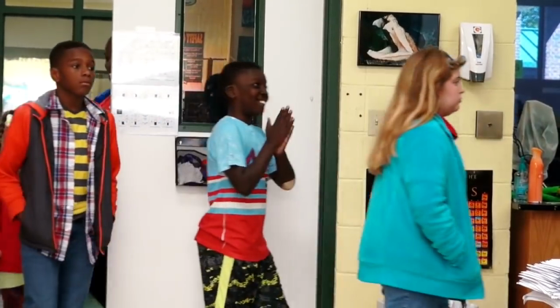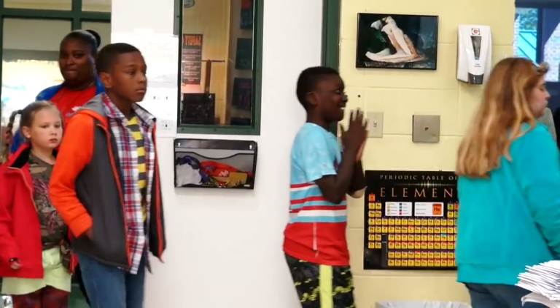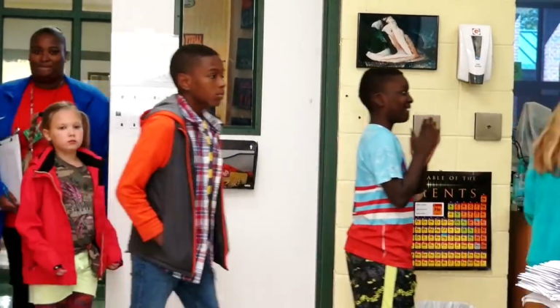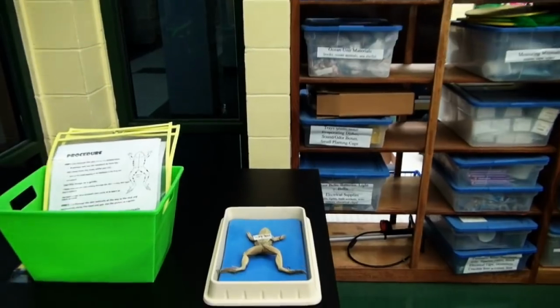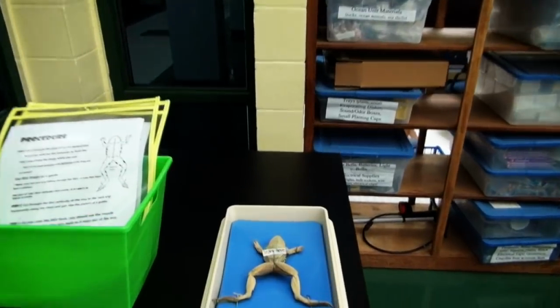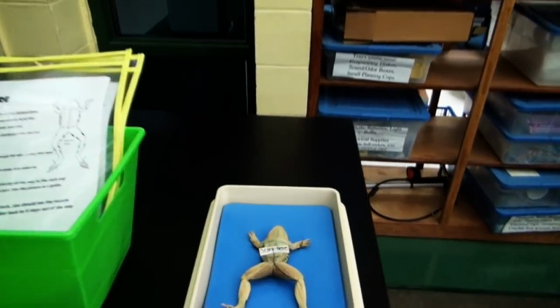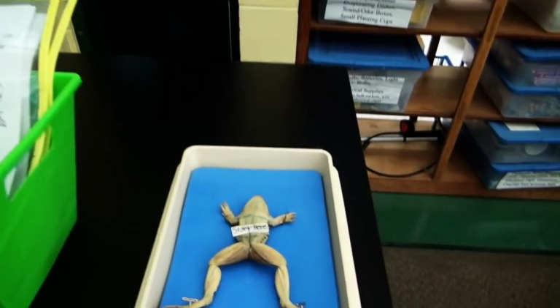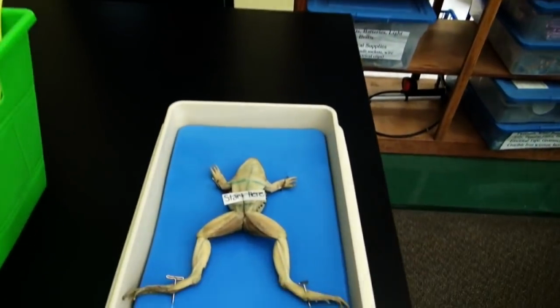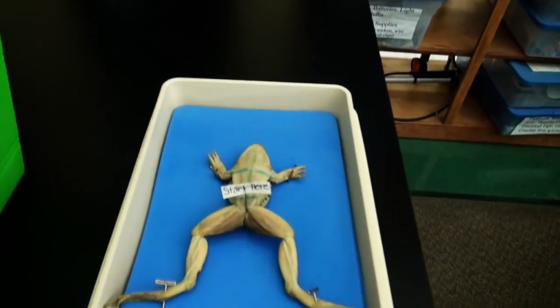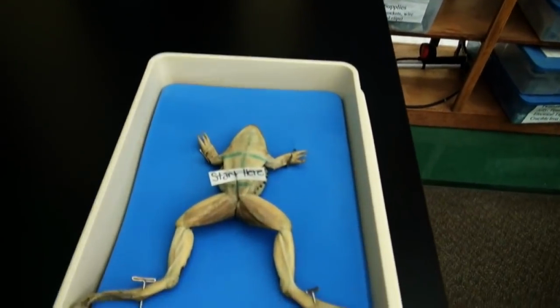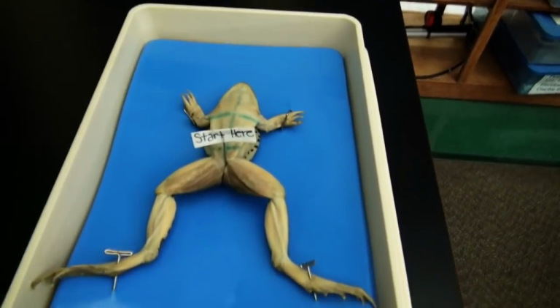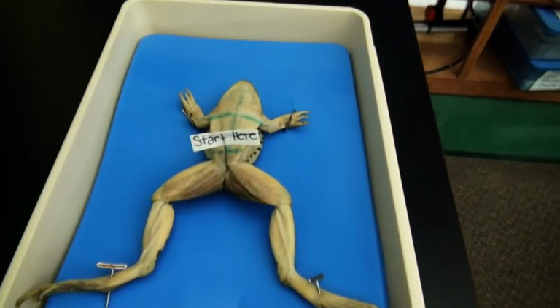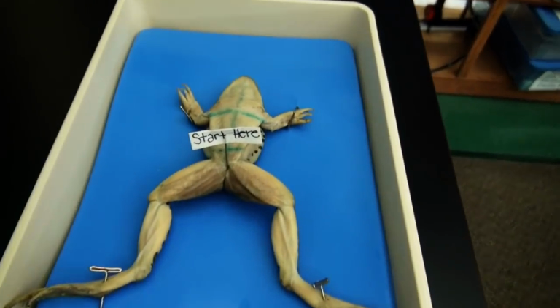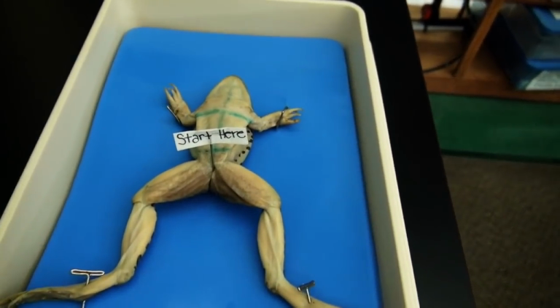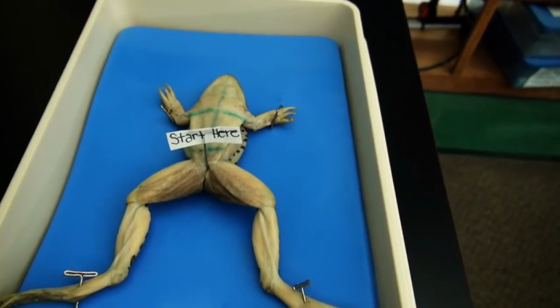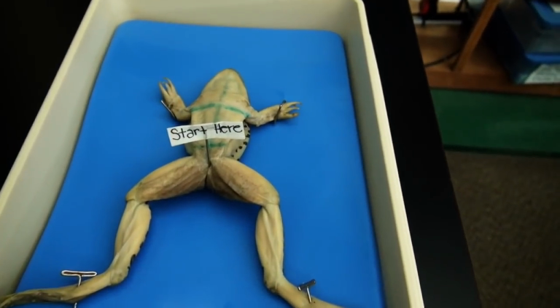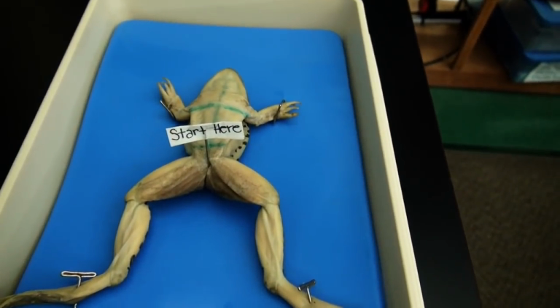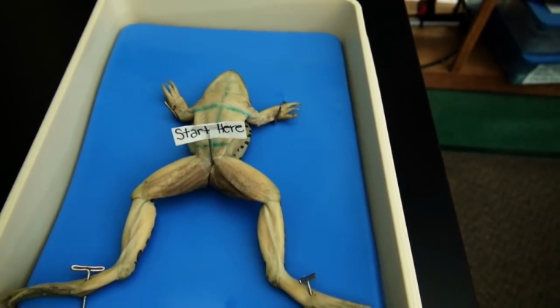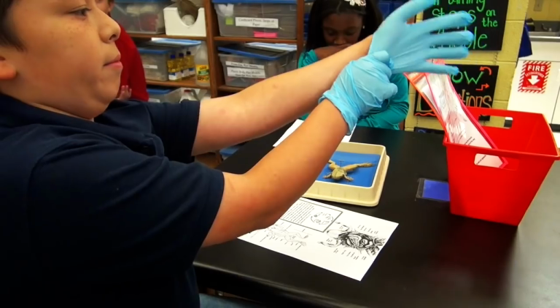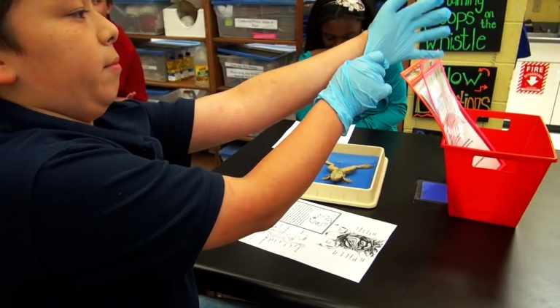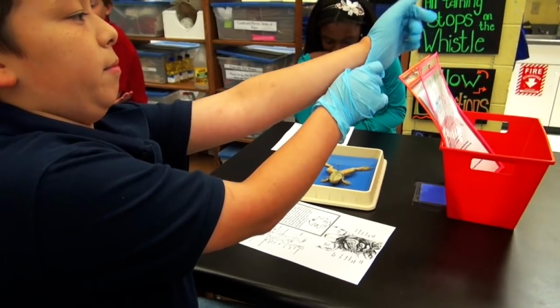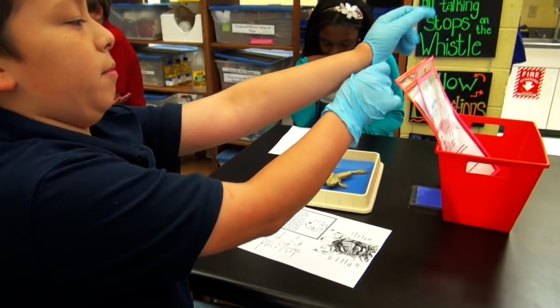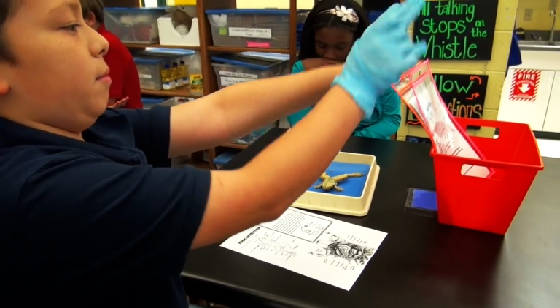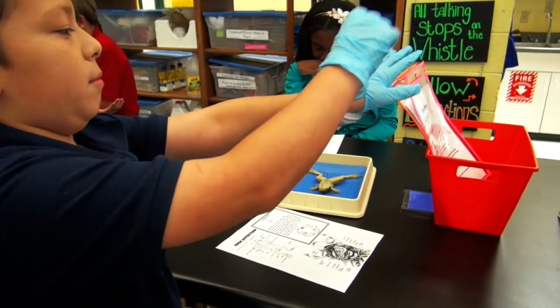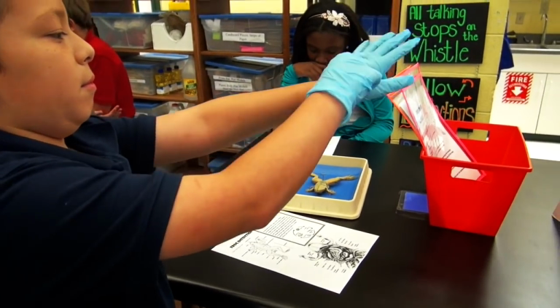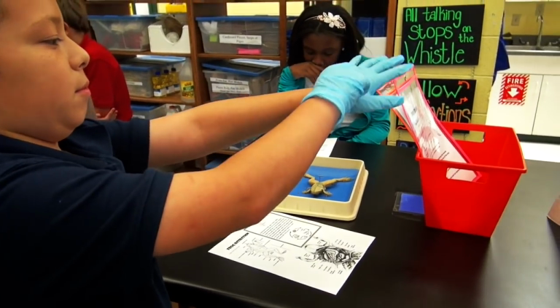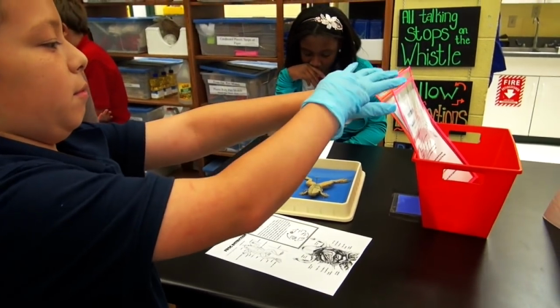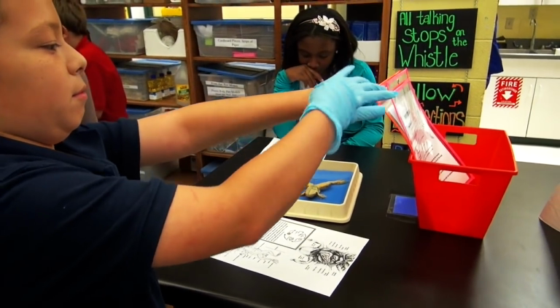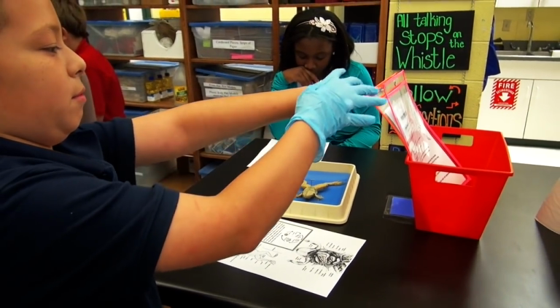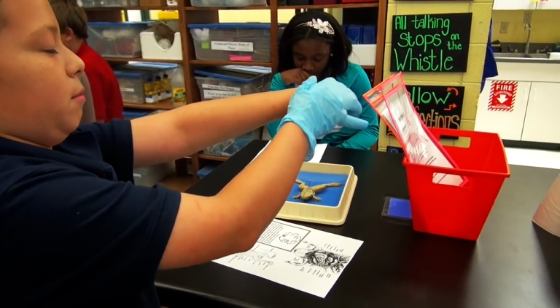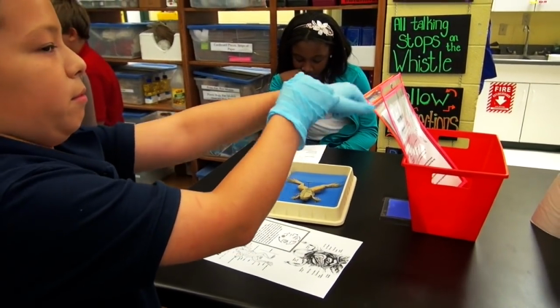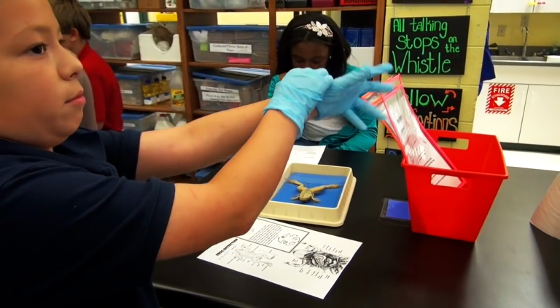So this week in the Discovery Lab, fifth graders are dissecting frogs to learn more about the body systems.